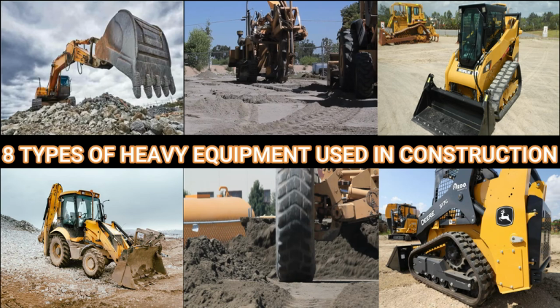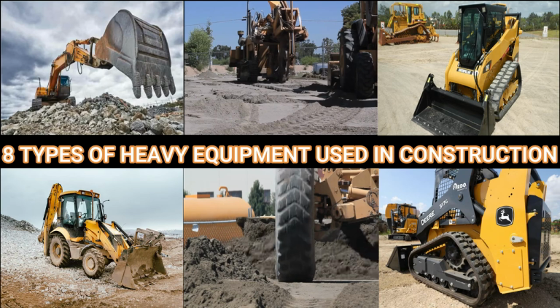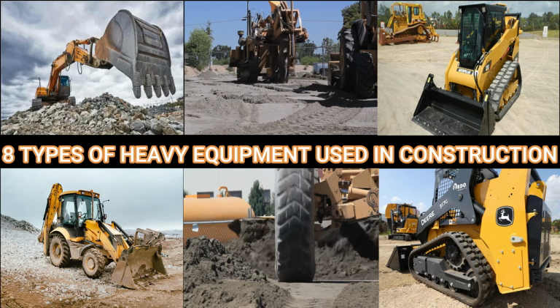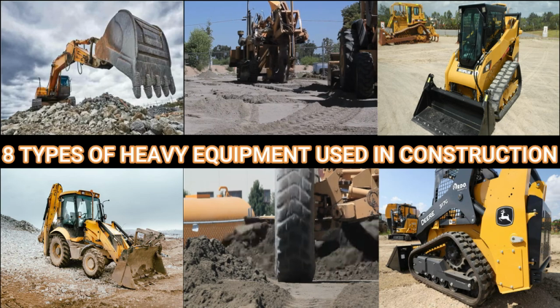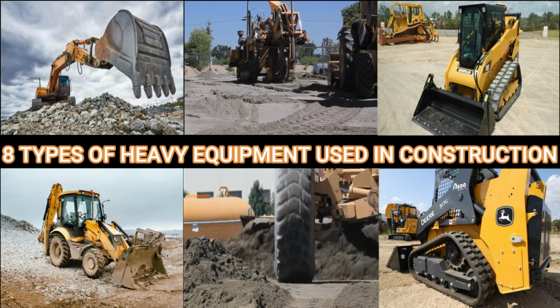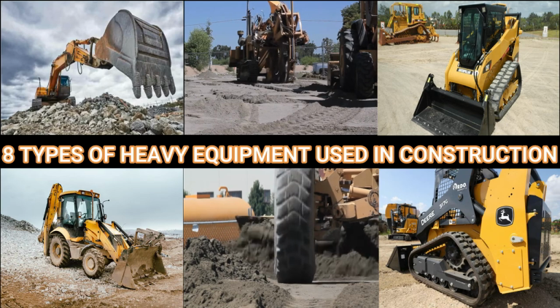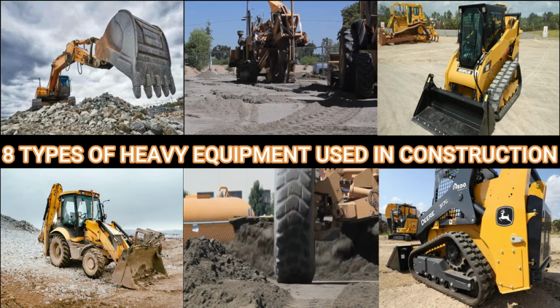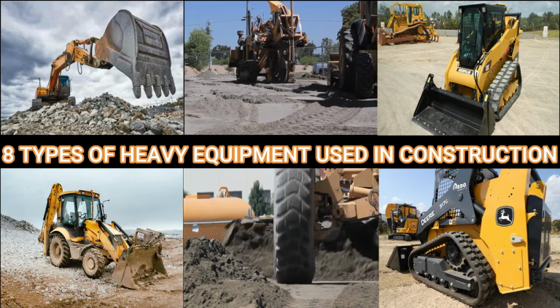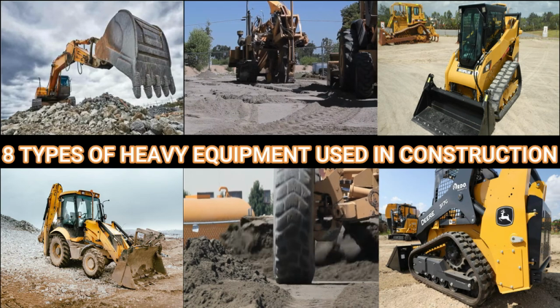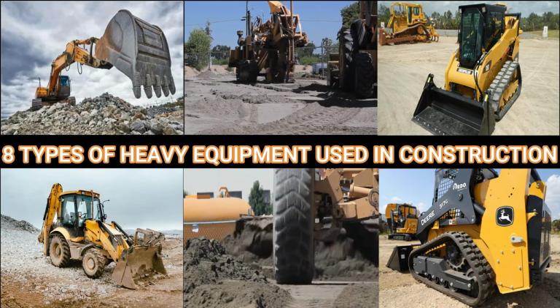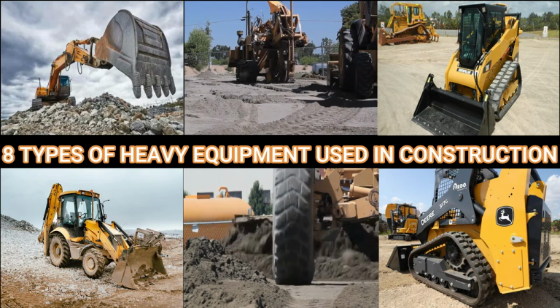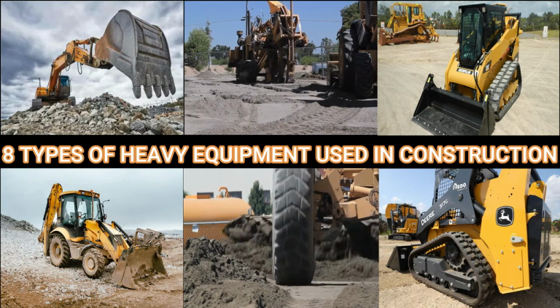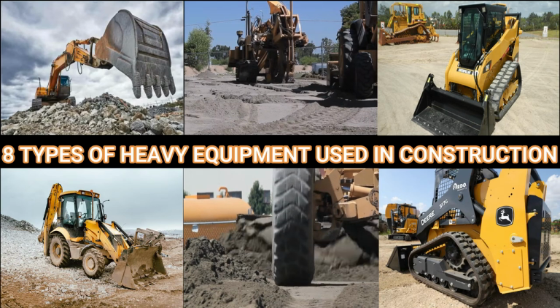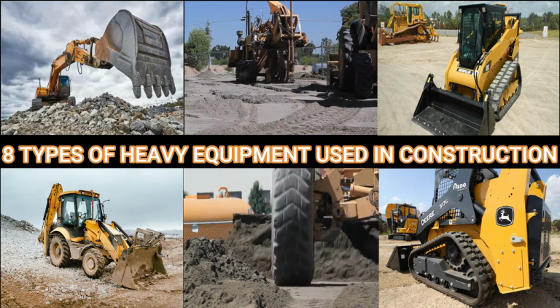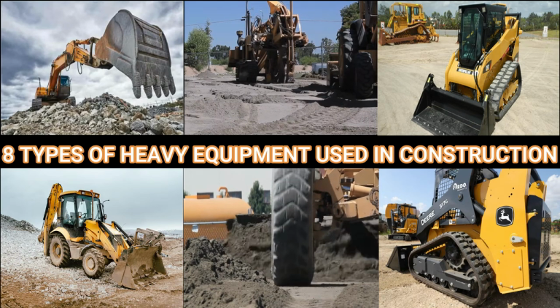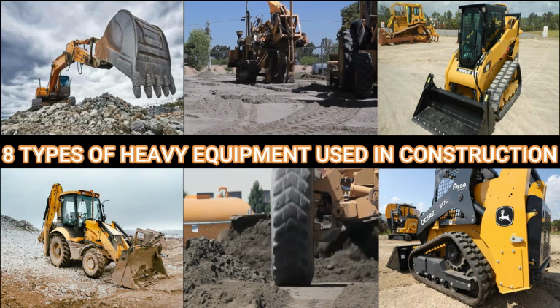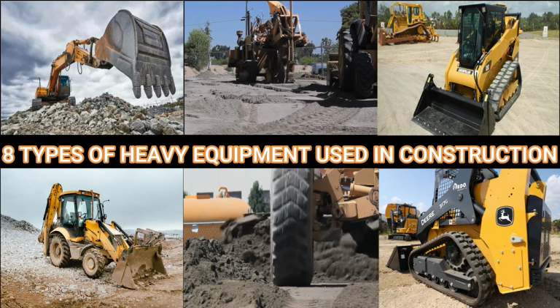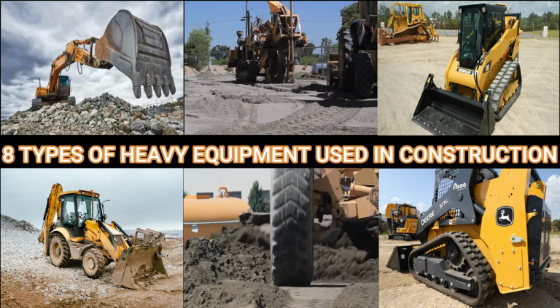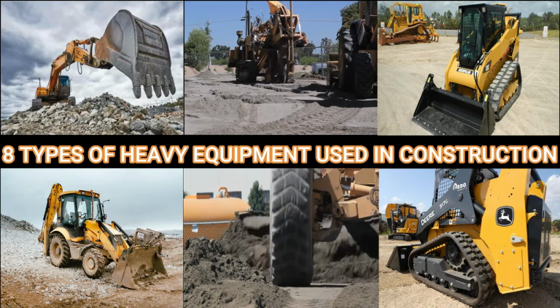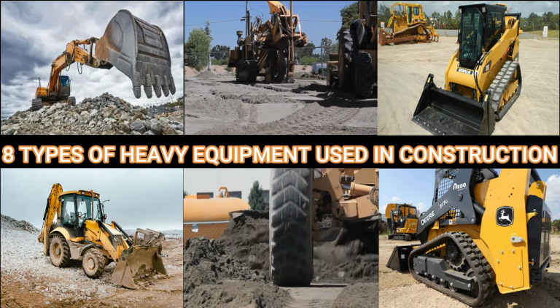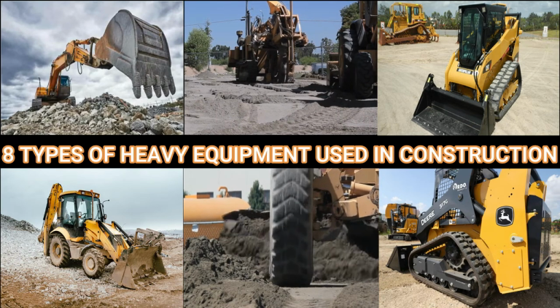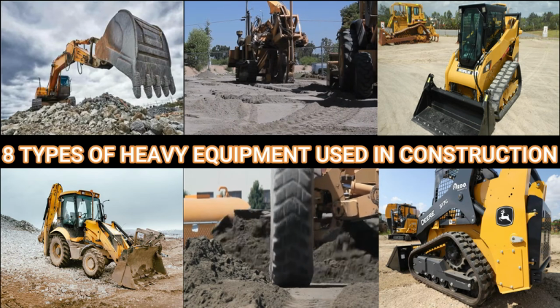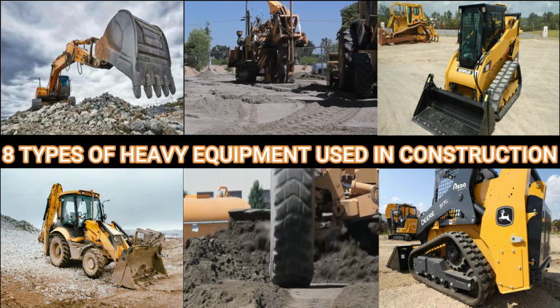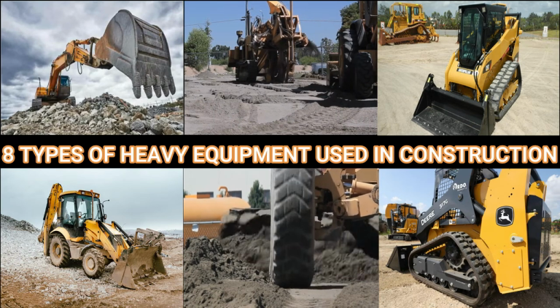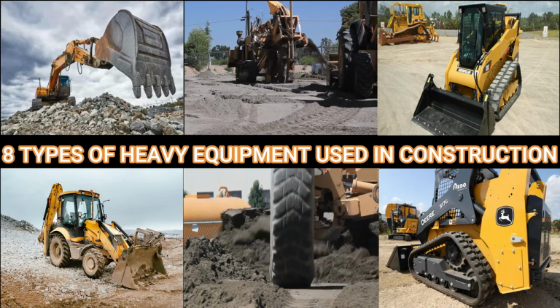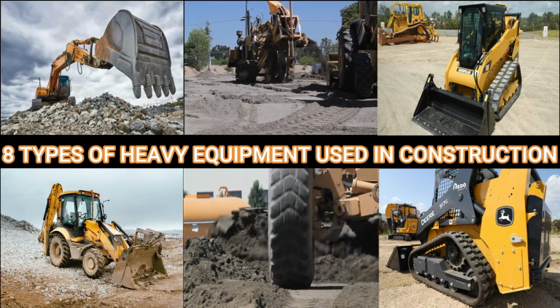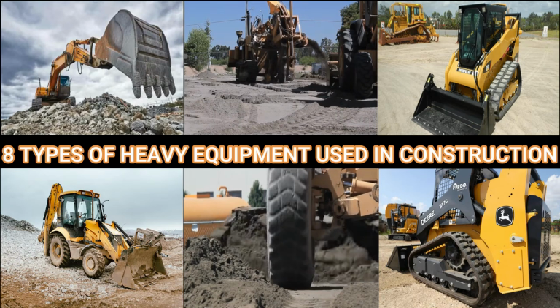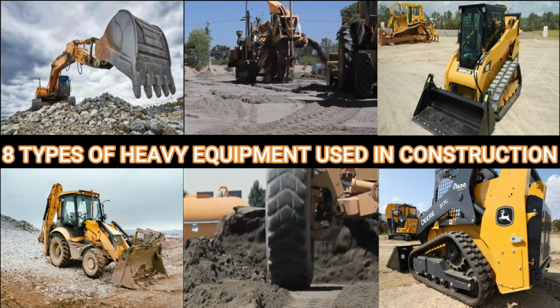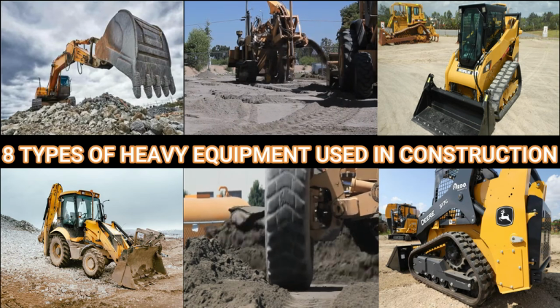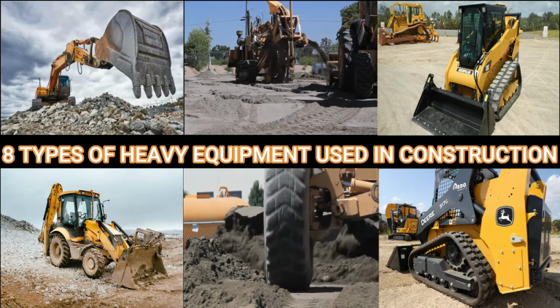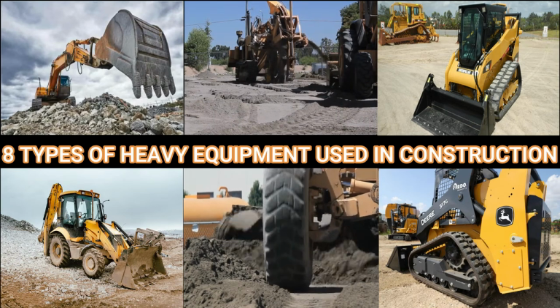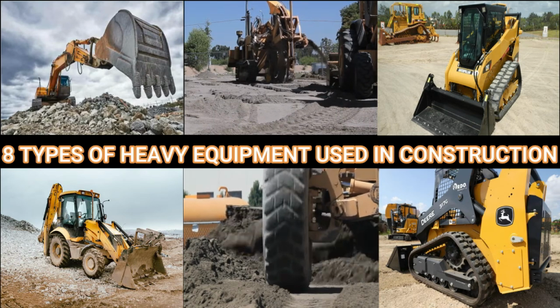Hey guys! Today I will tell you about 8 types of heavy equipment used in construction.